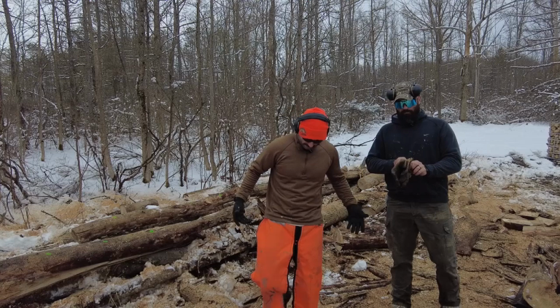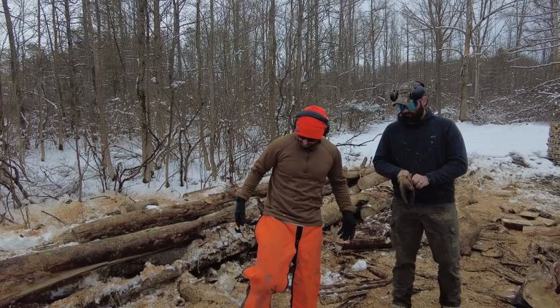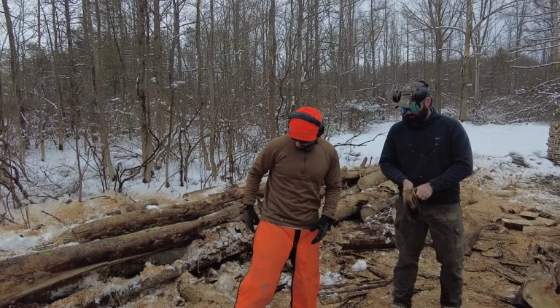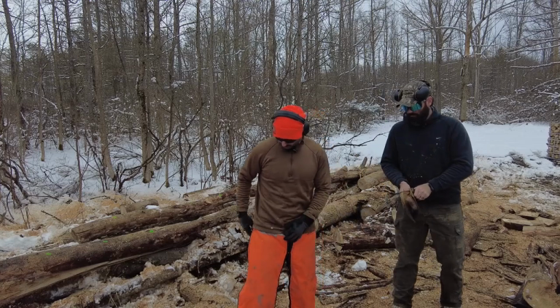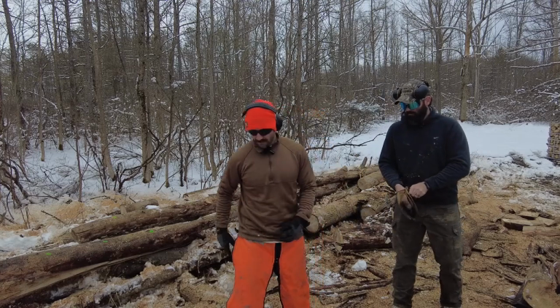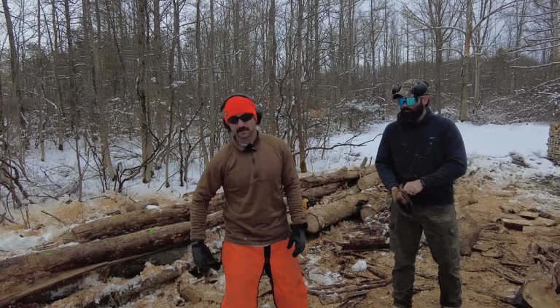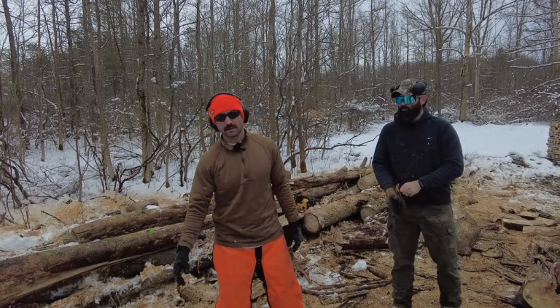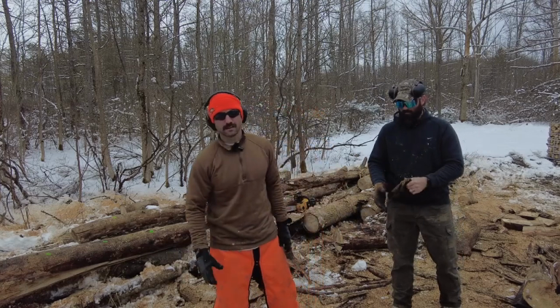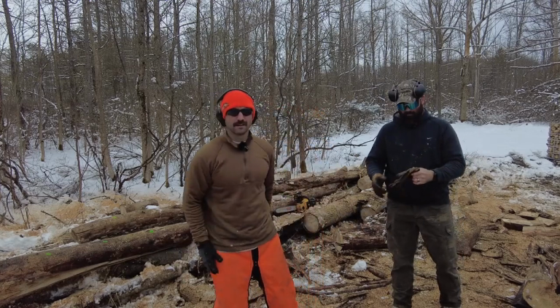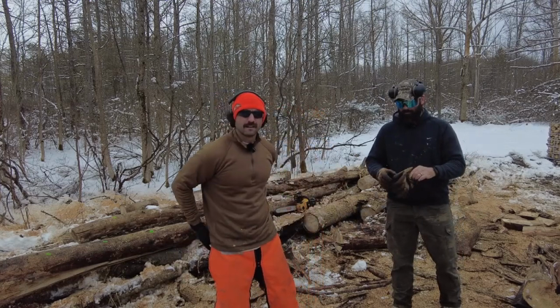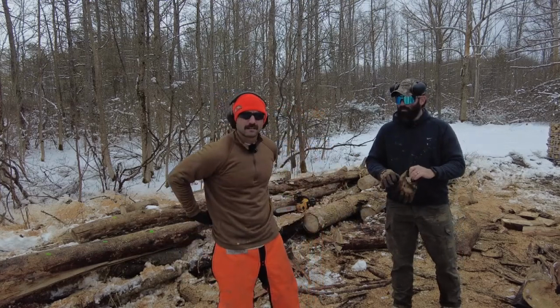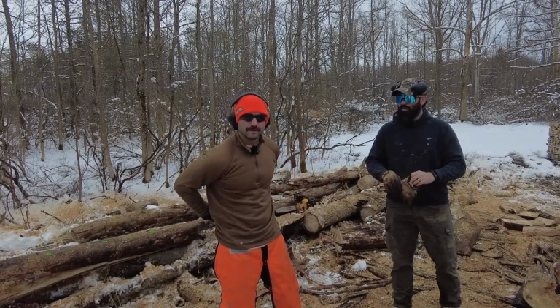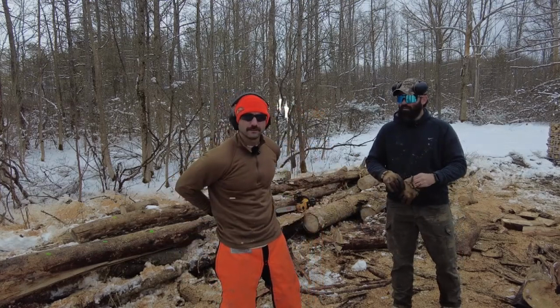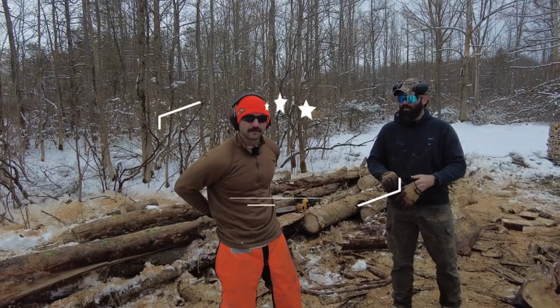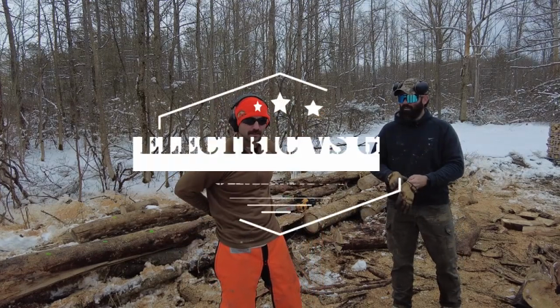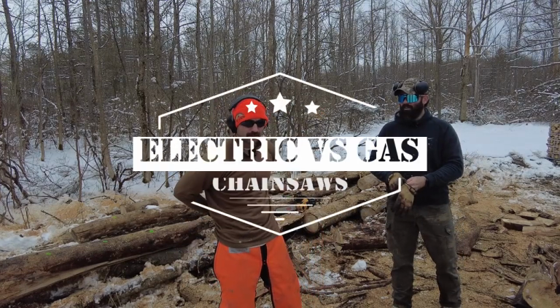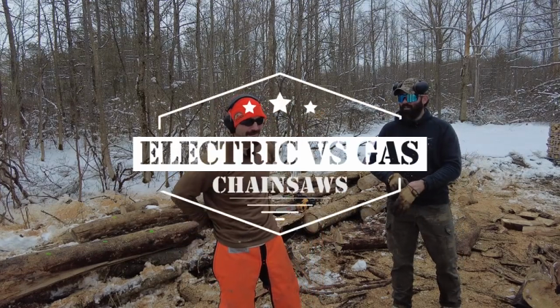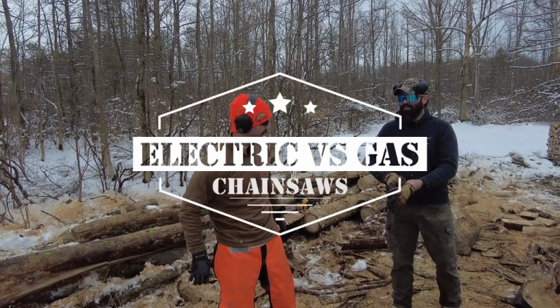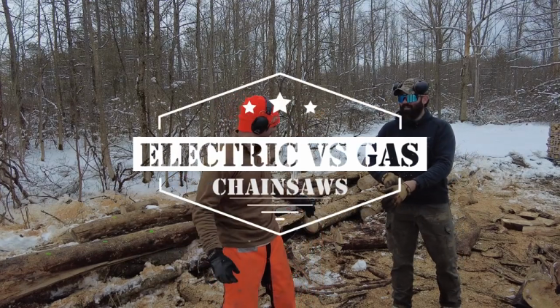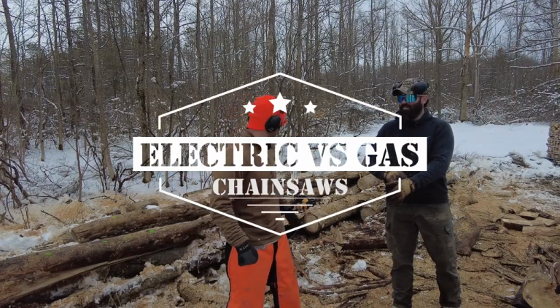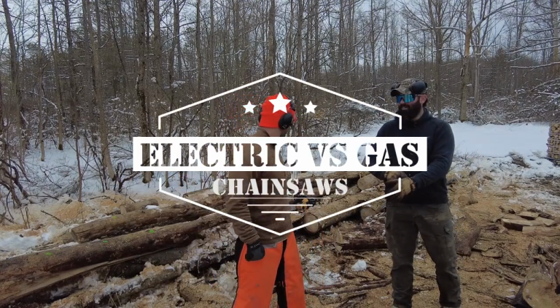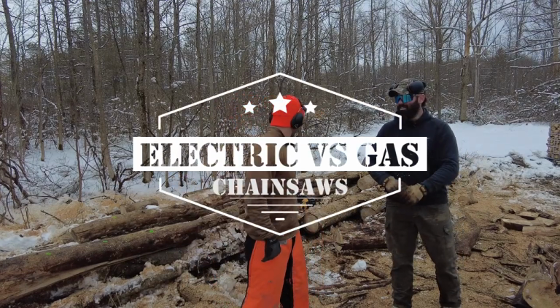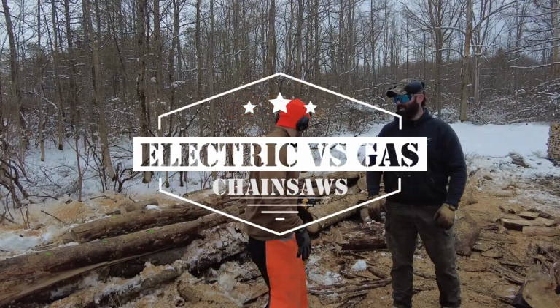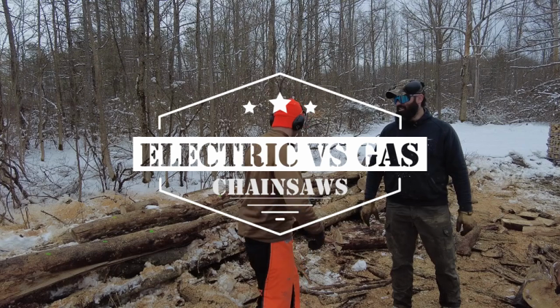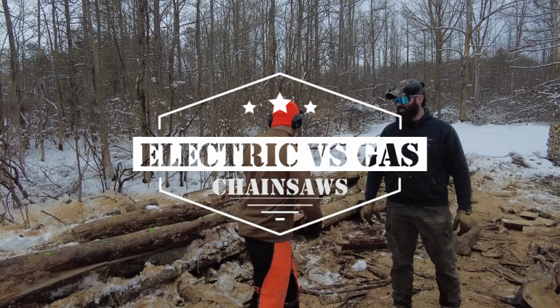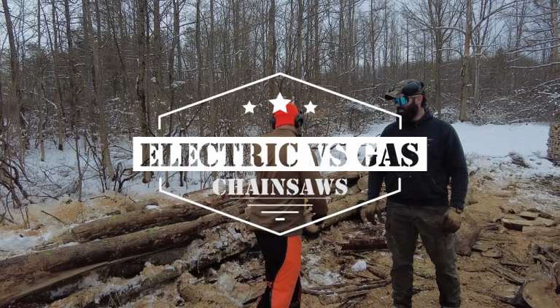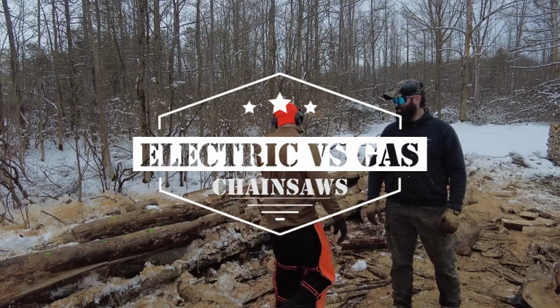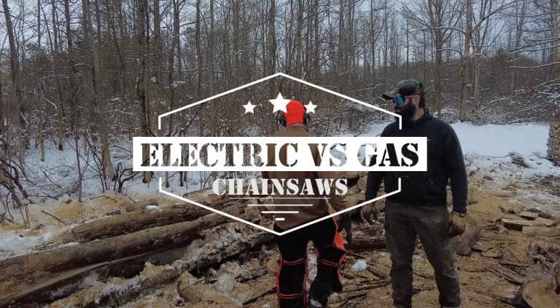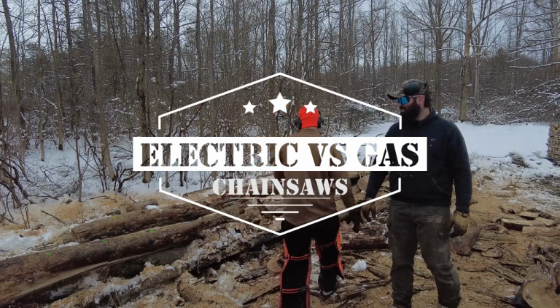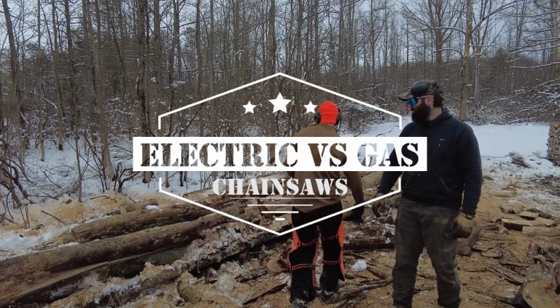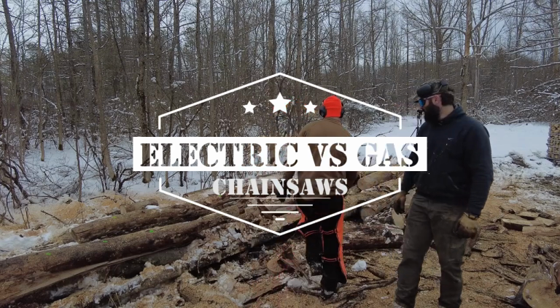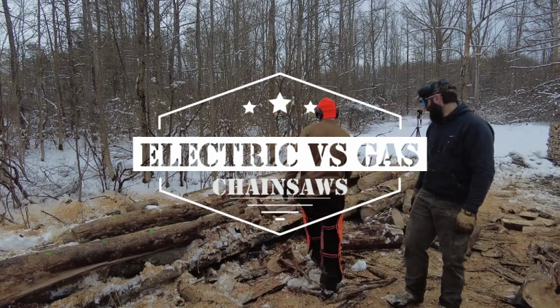Chaps on? With an electric saw? What a douch. Still cut ya. Super sharp.